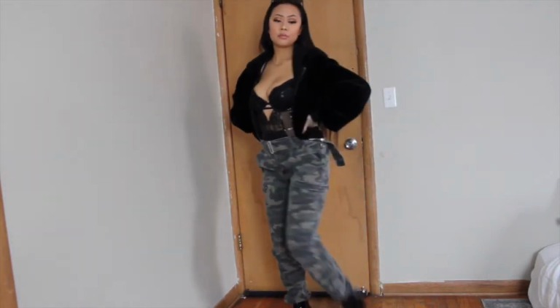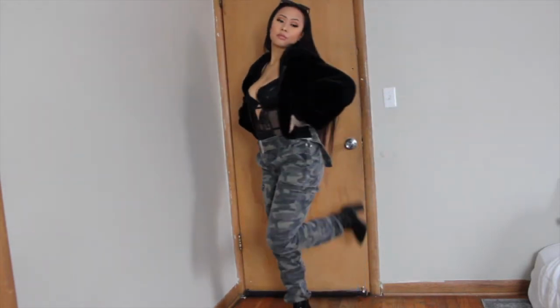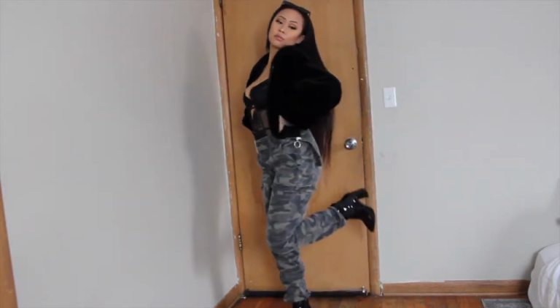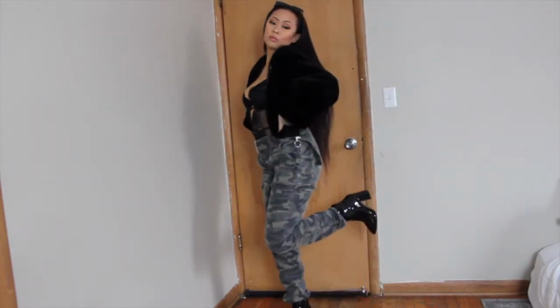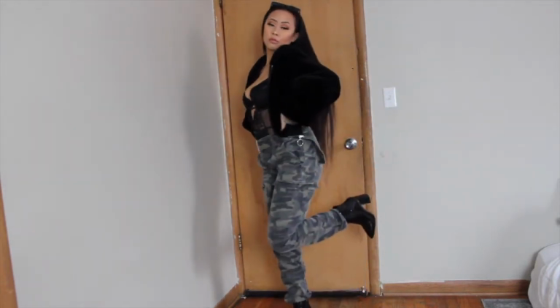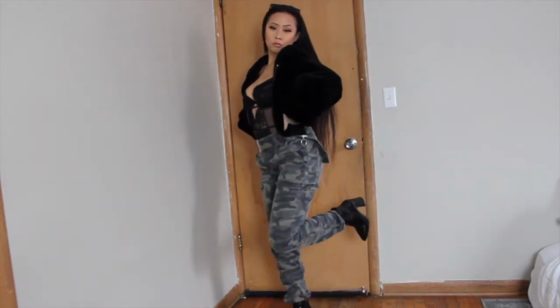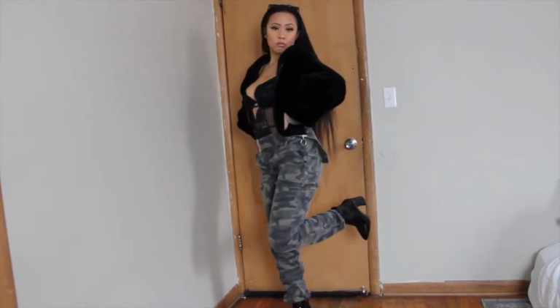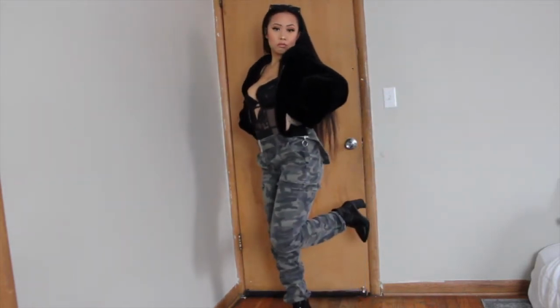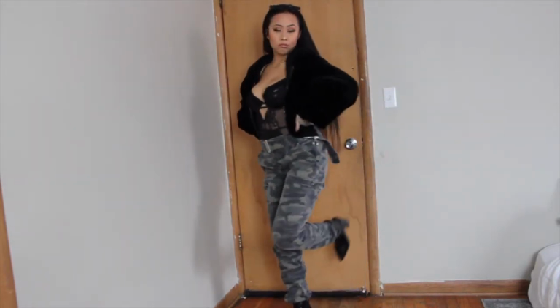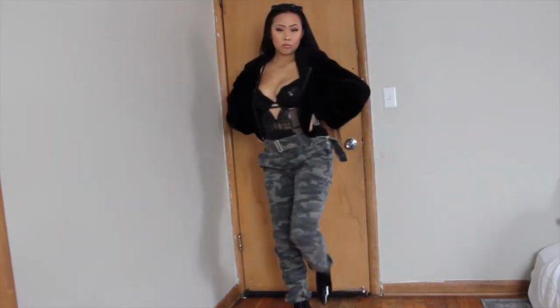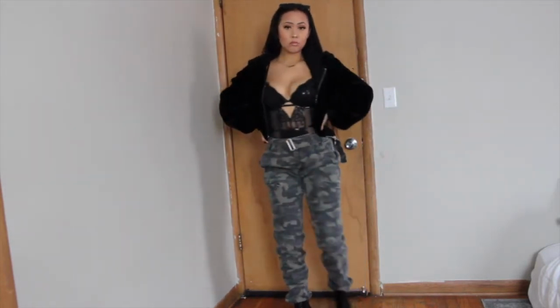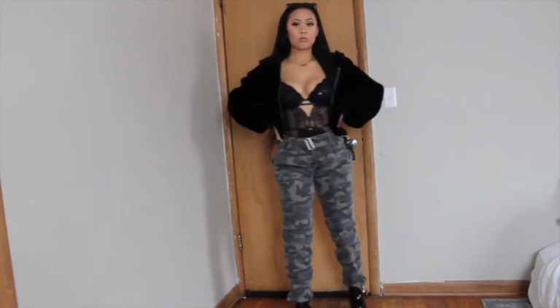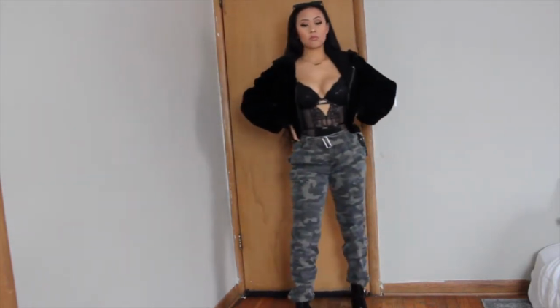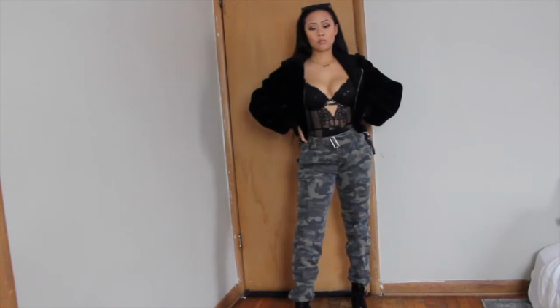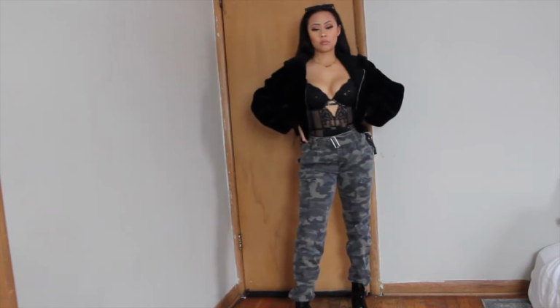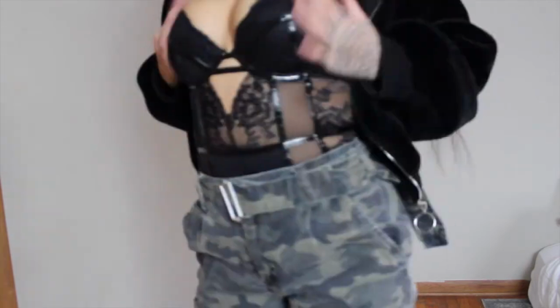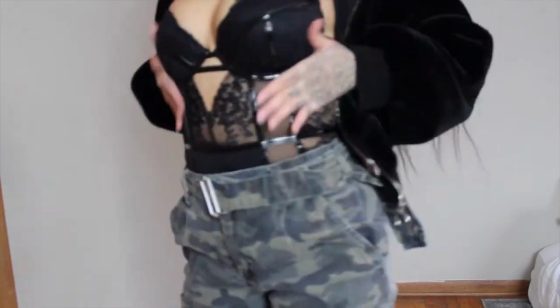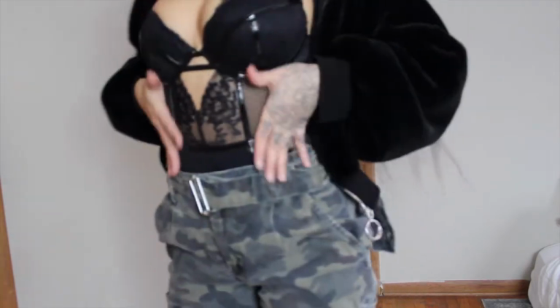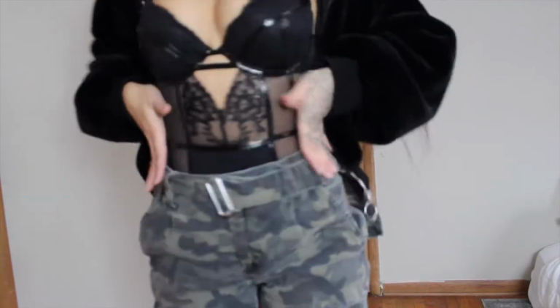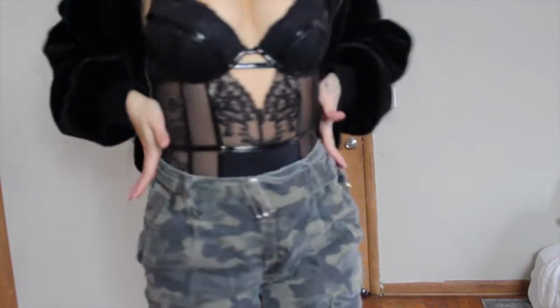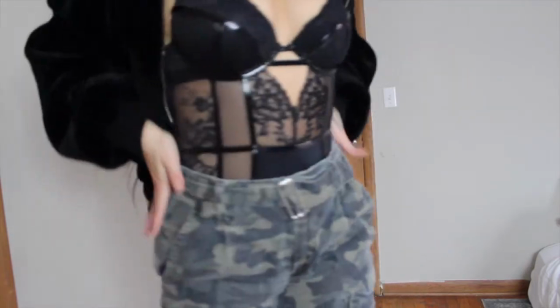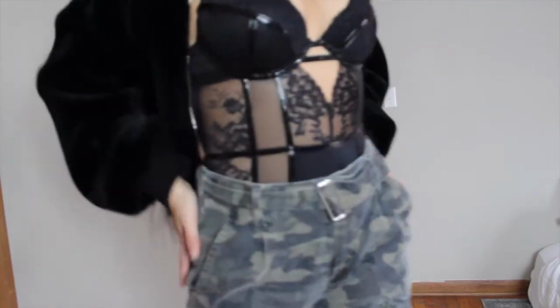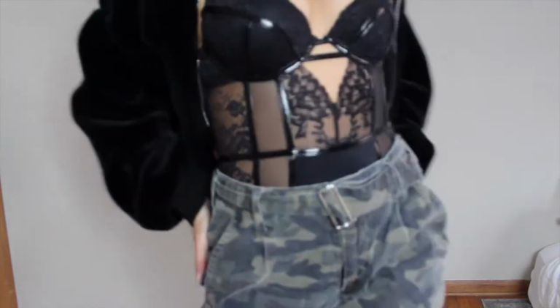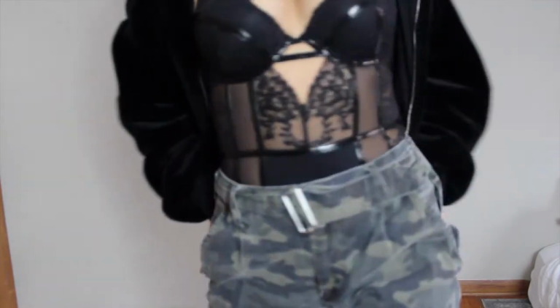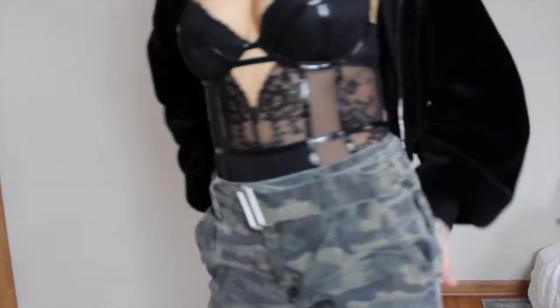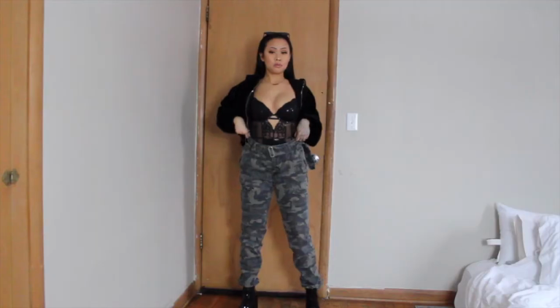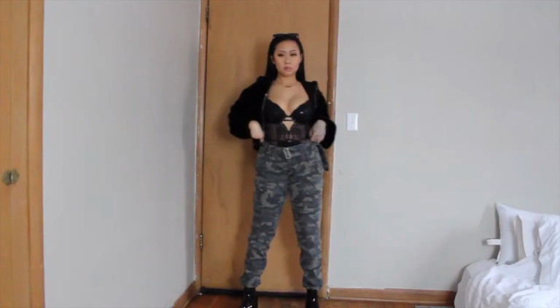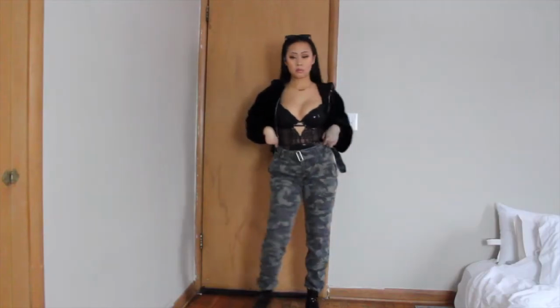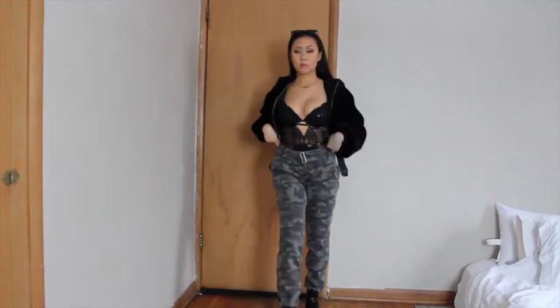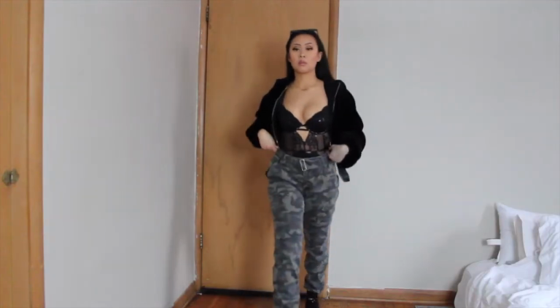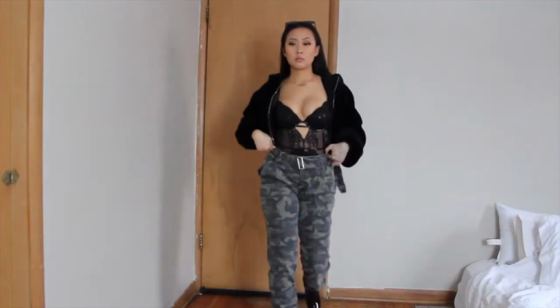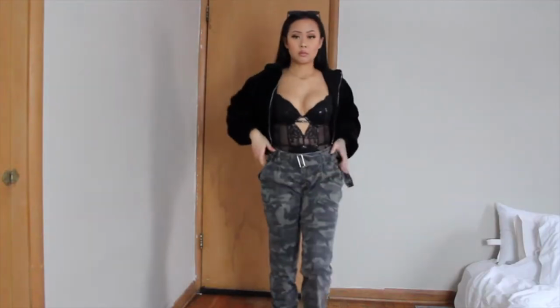And of course you cannot forget the shades — I got shades on top of my head just like that doll.